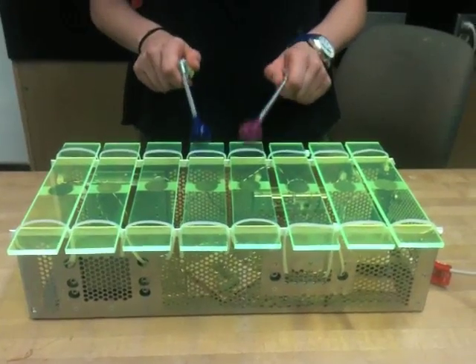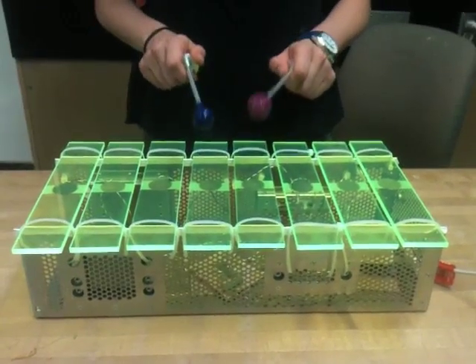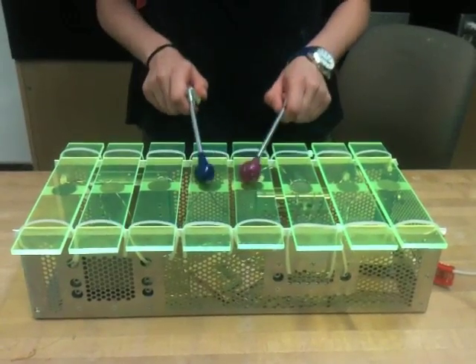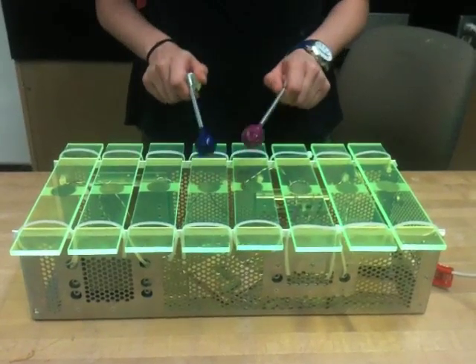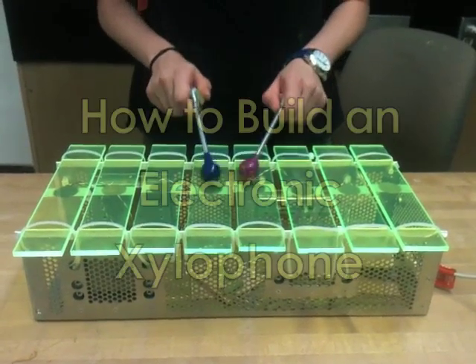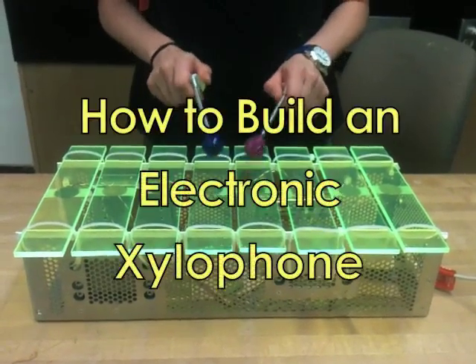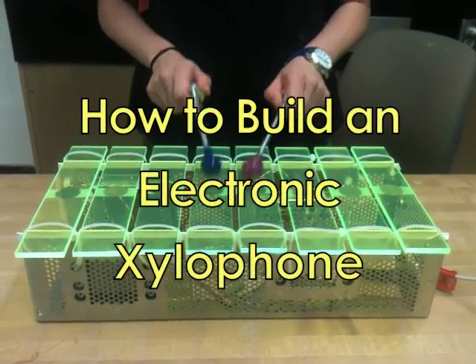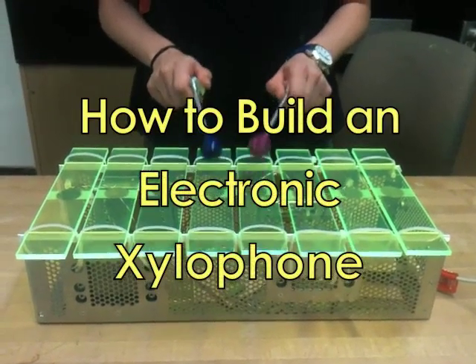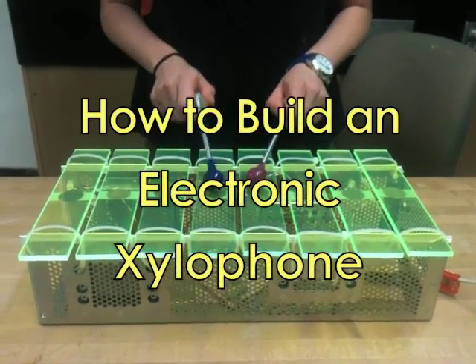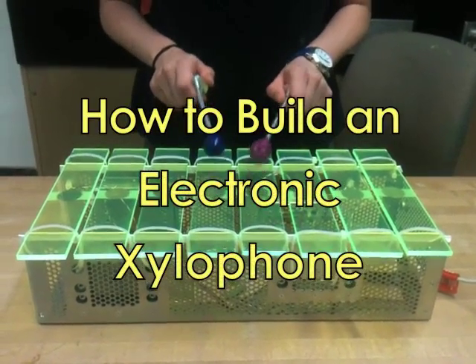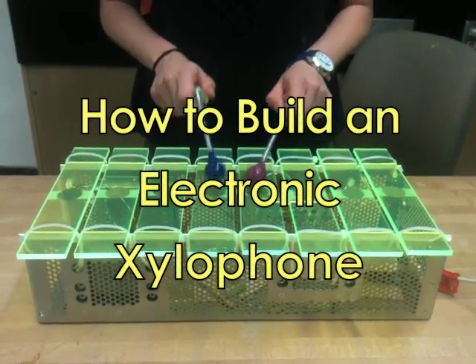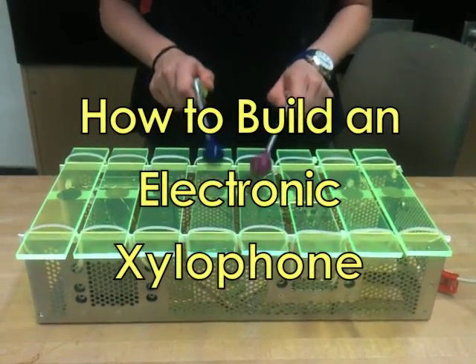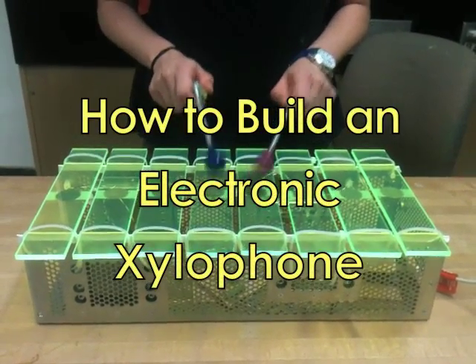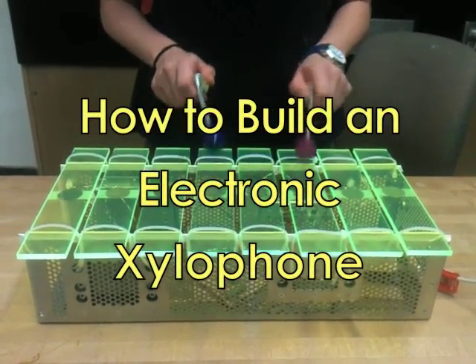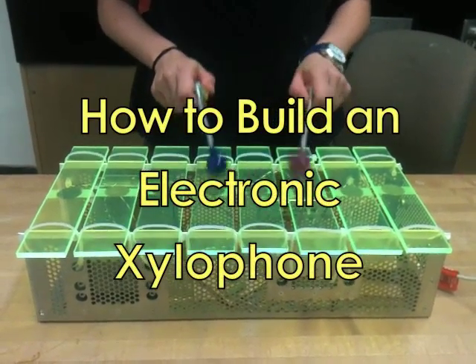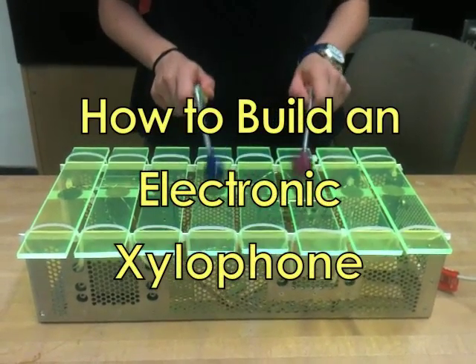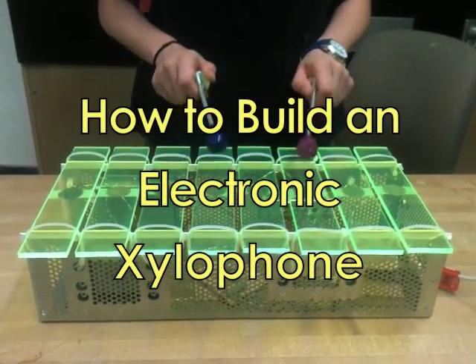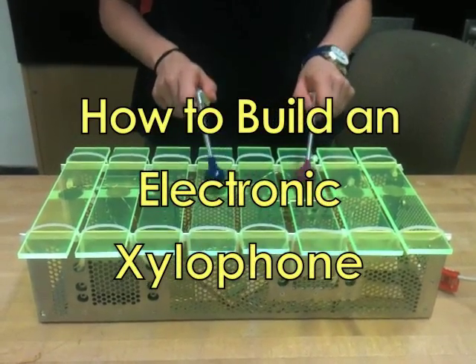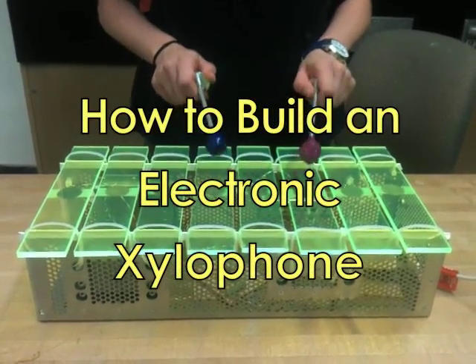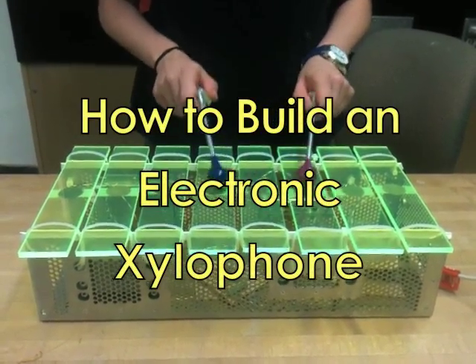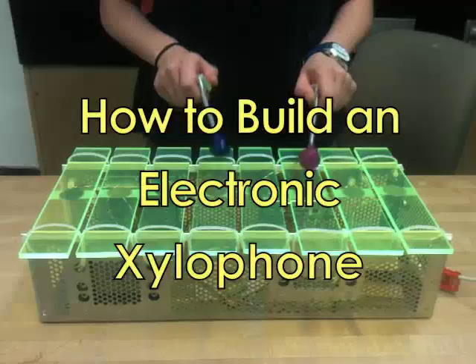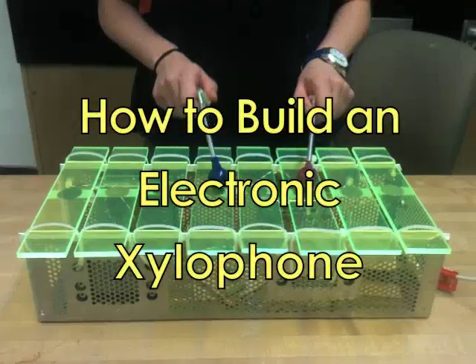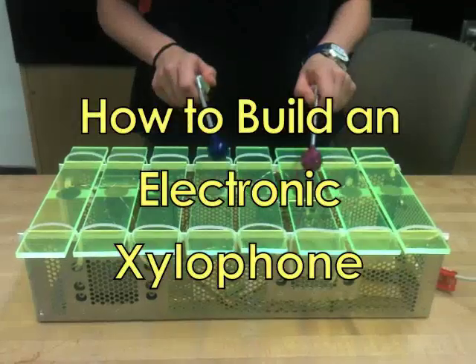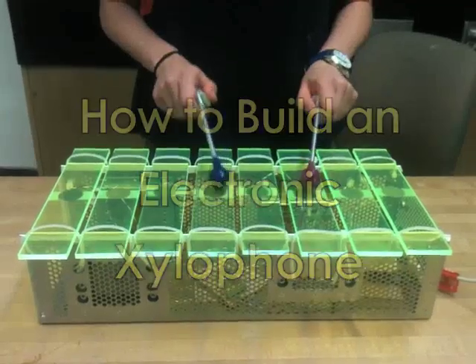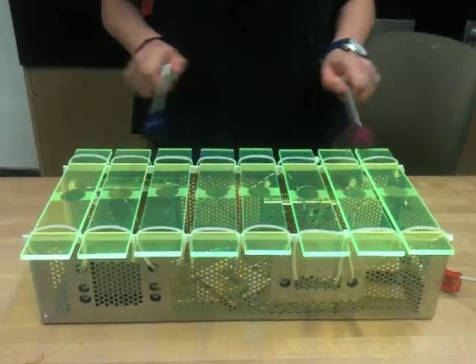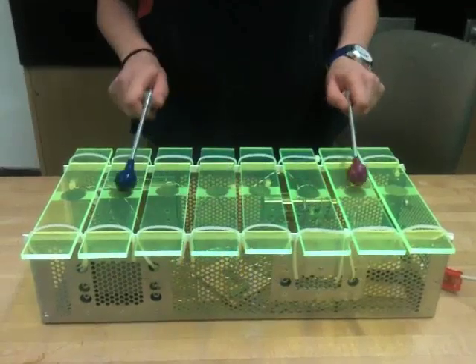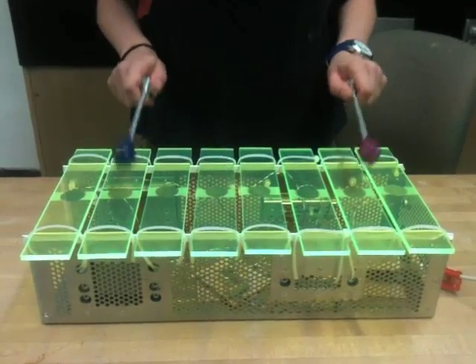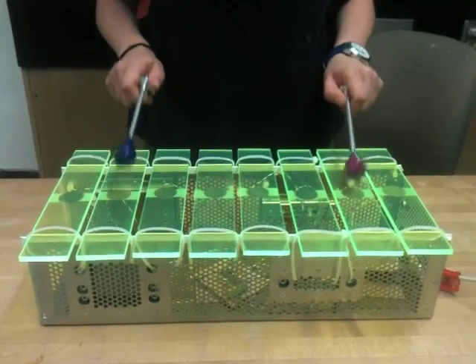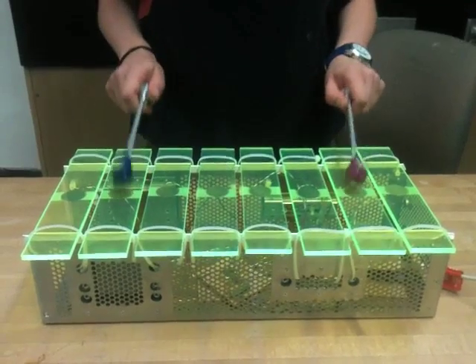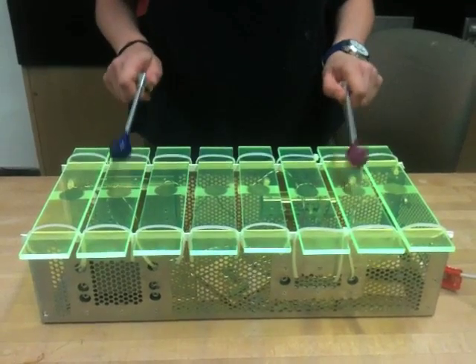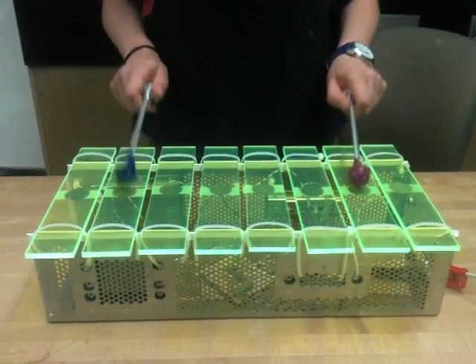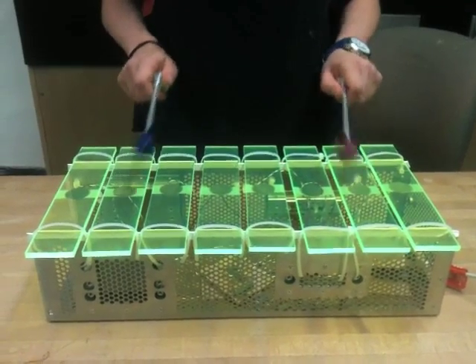Hey! I'm going to show you how to build an electronic xylophone for basically any MIDI instrument.